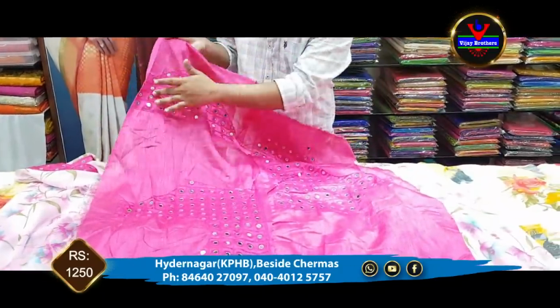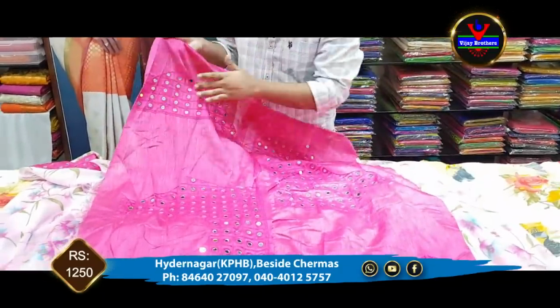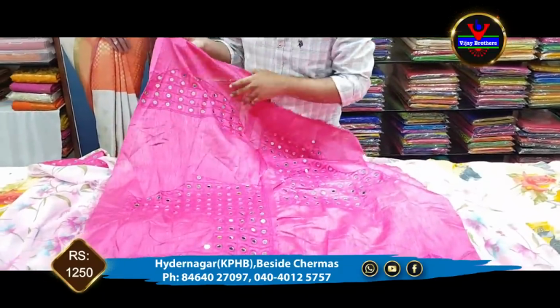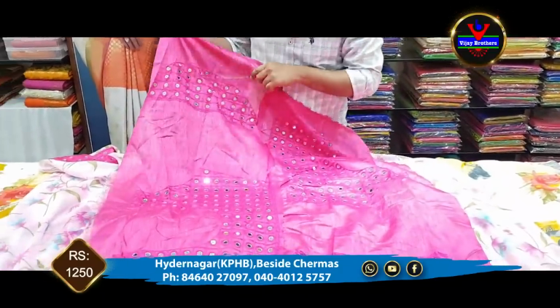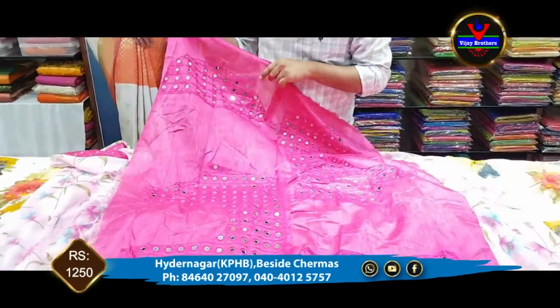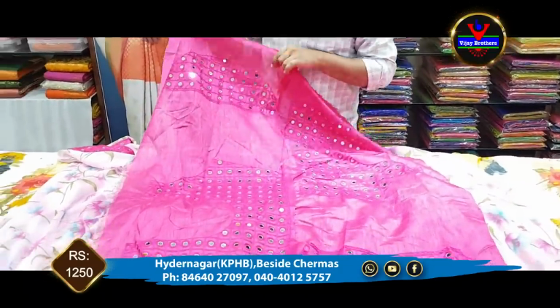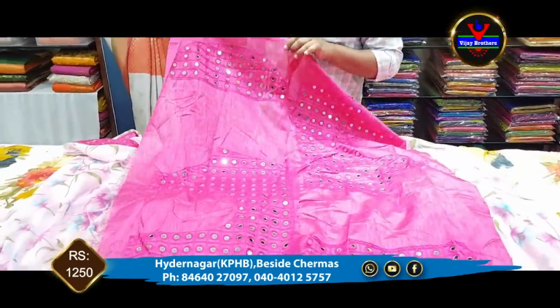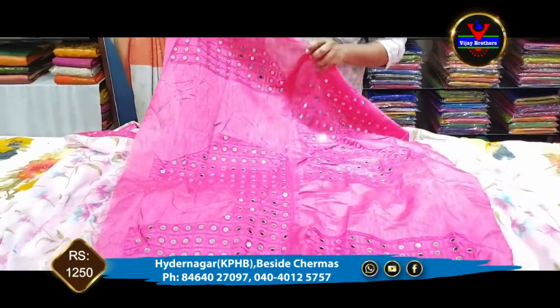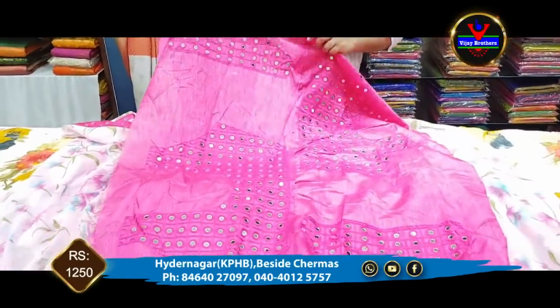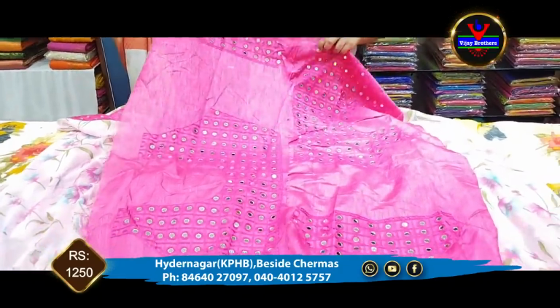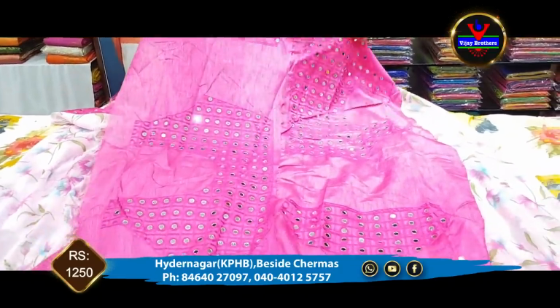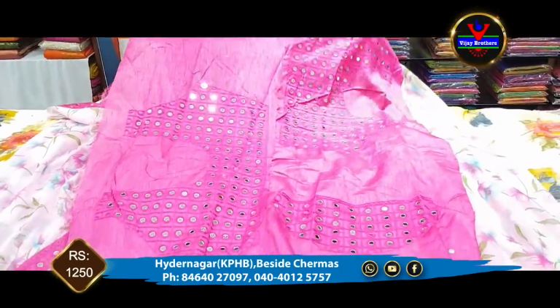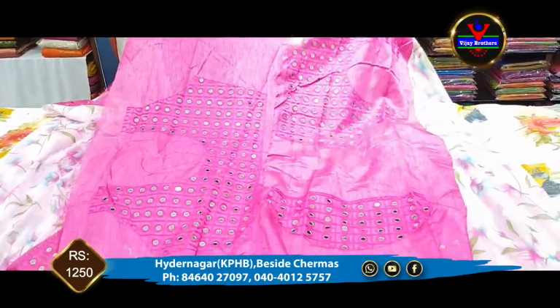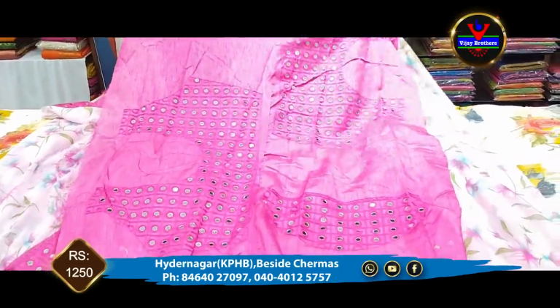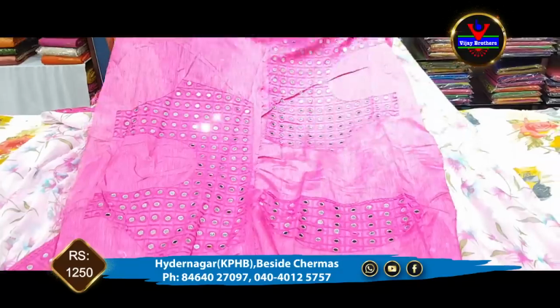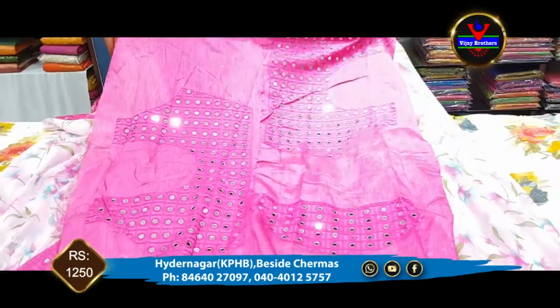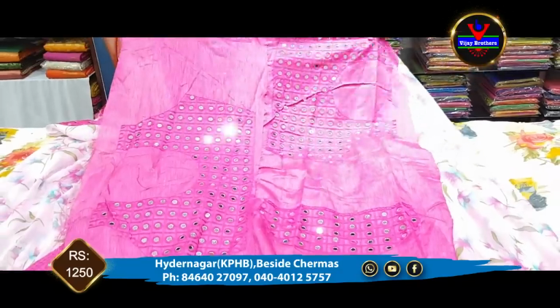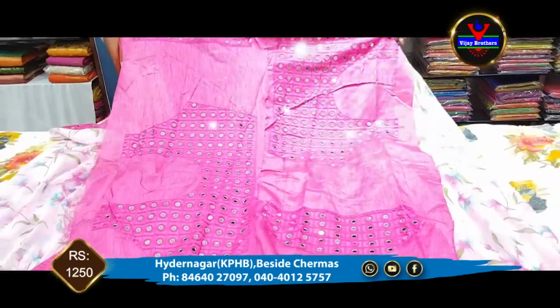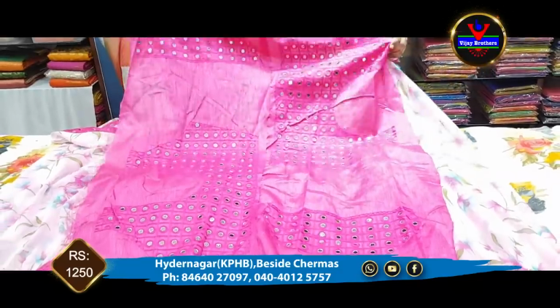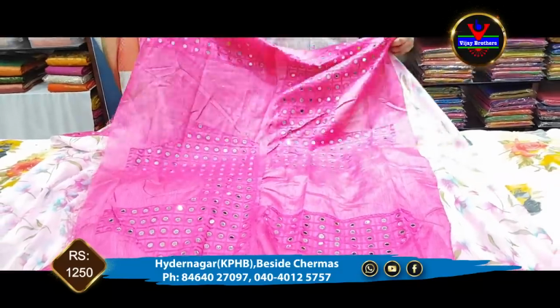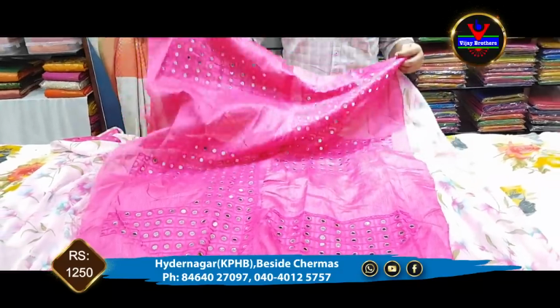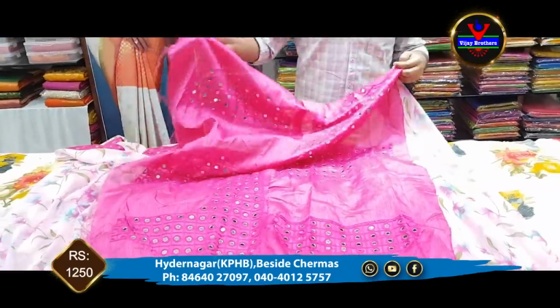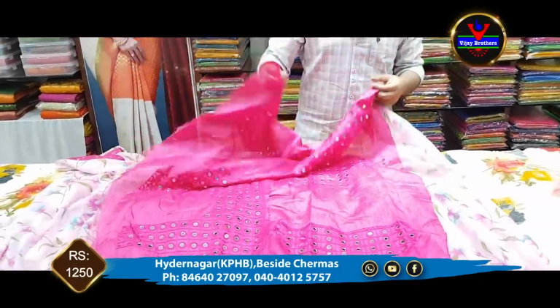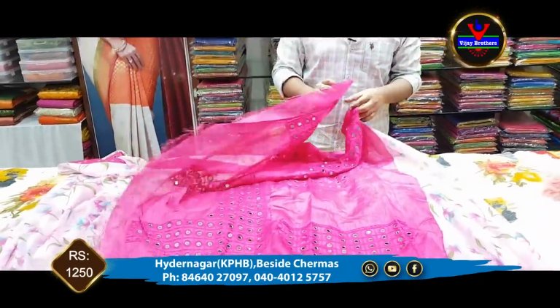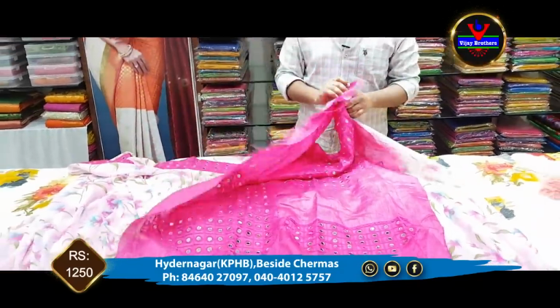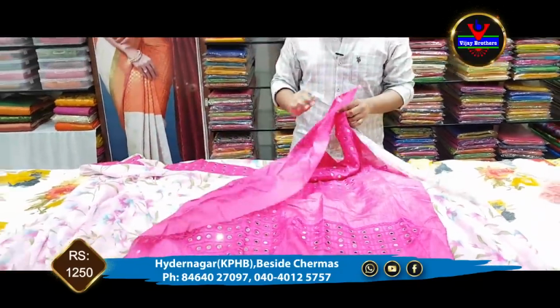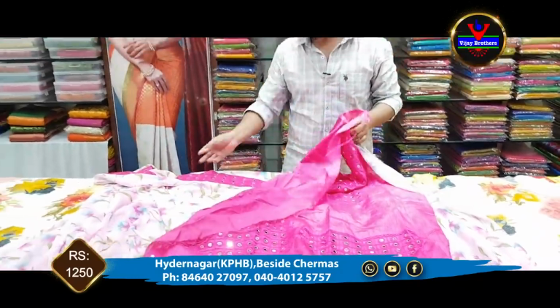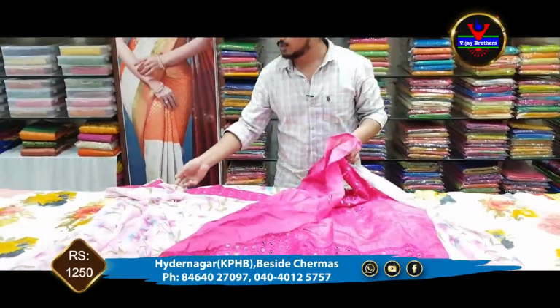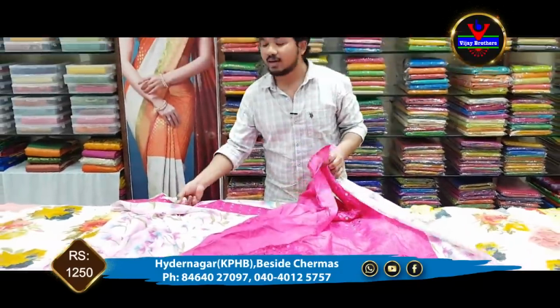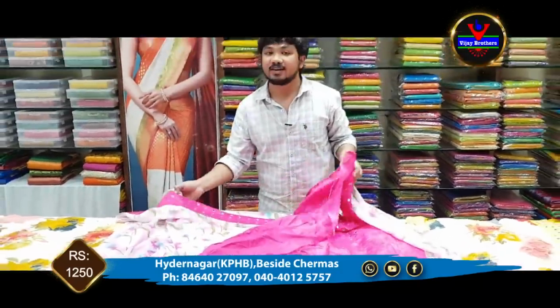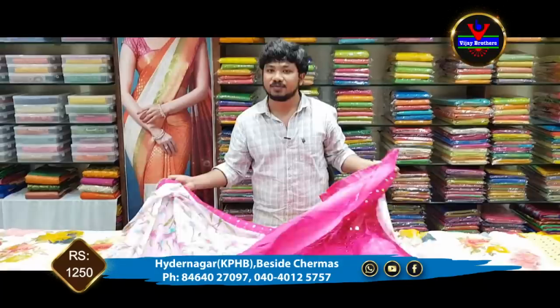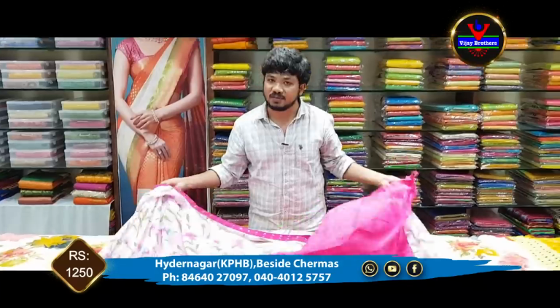We also have mirror work on this piece. The cost is only Rs. 1,250.